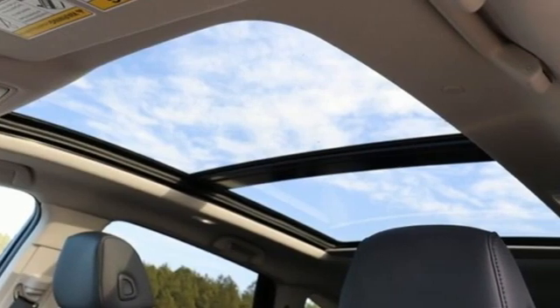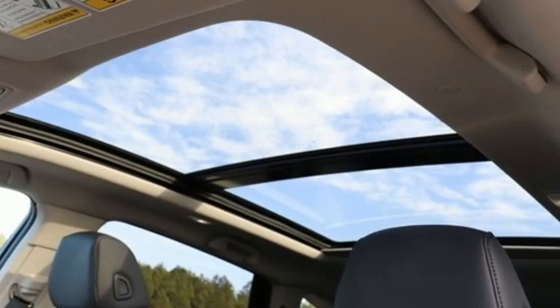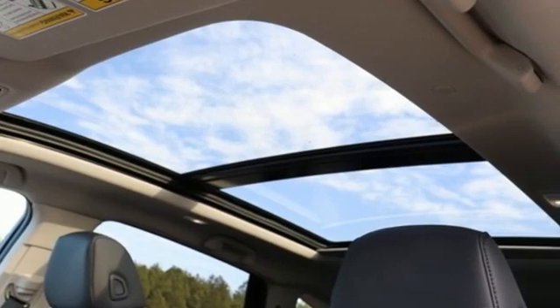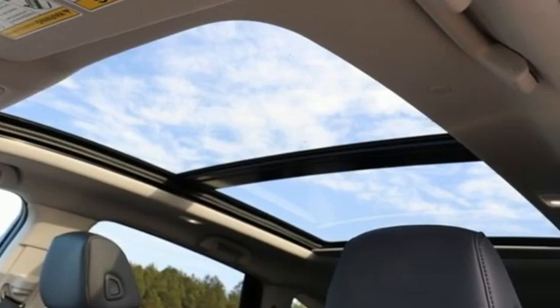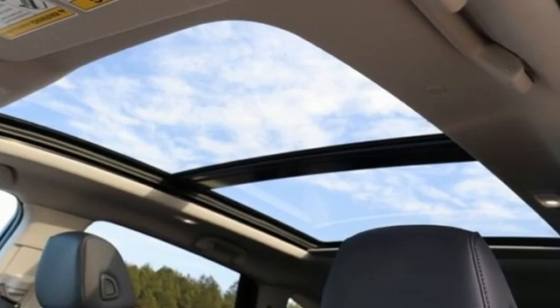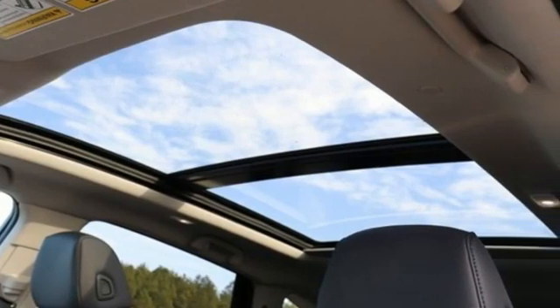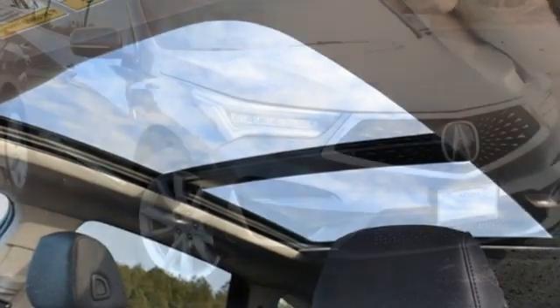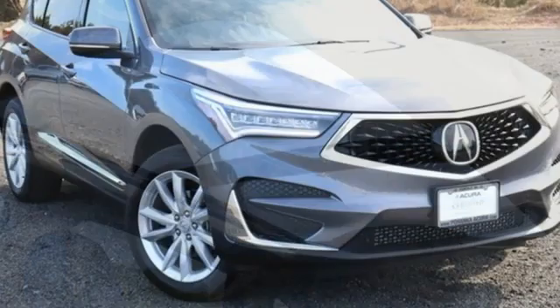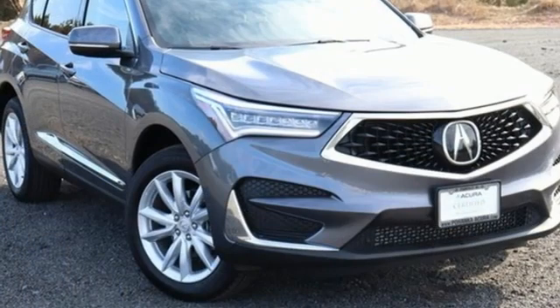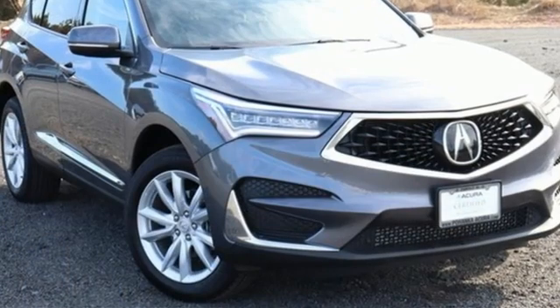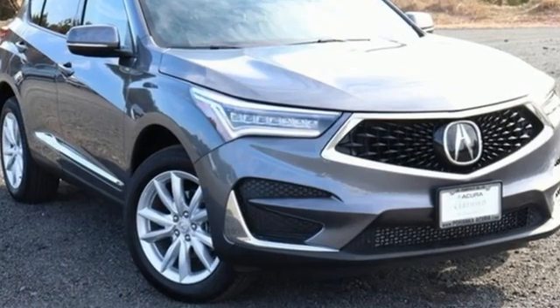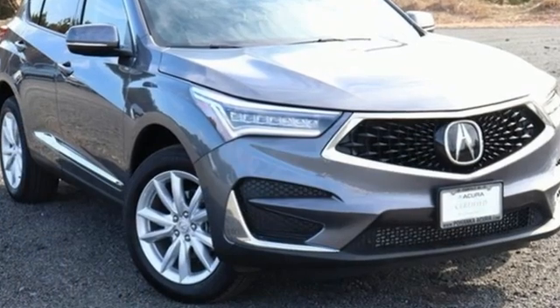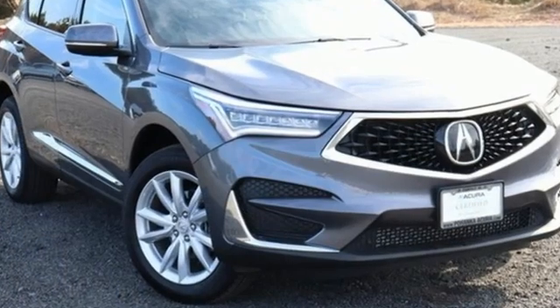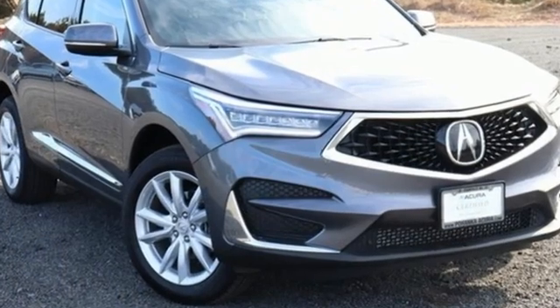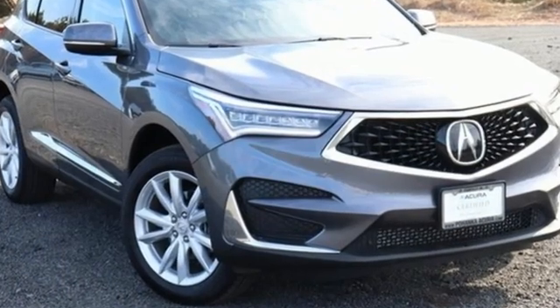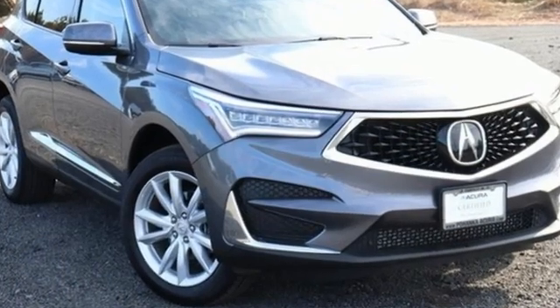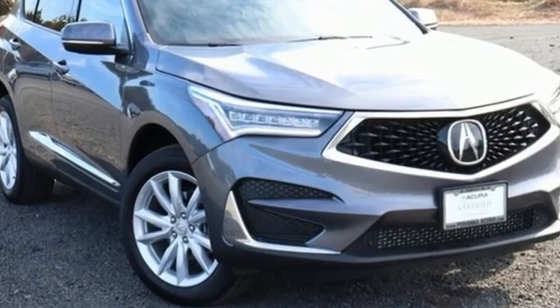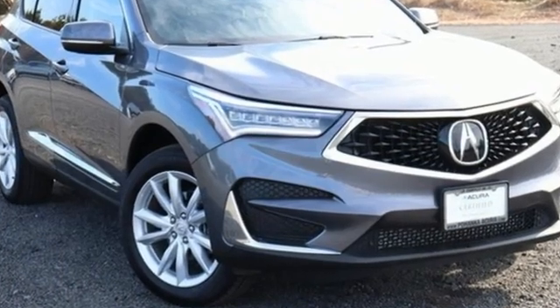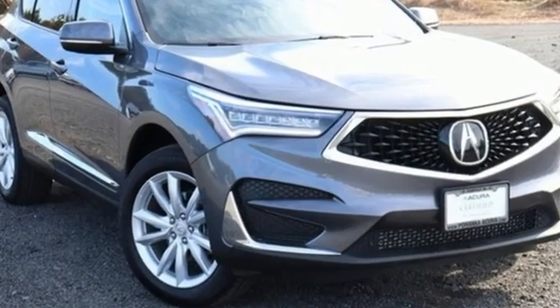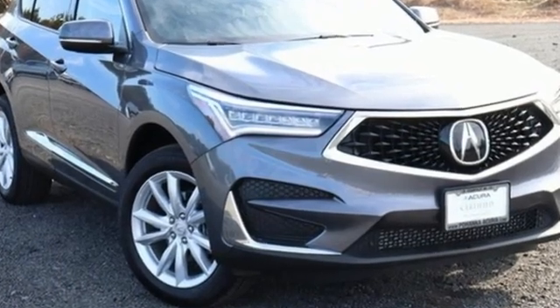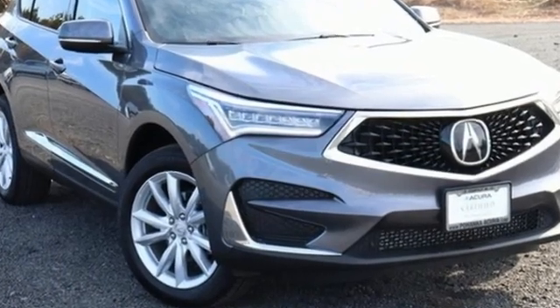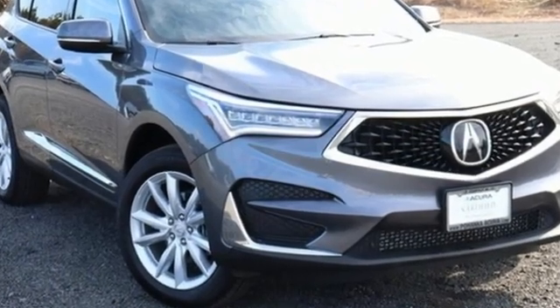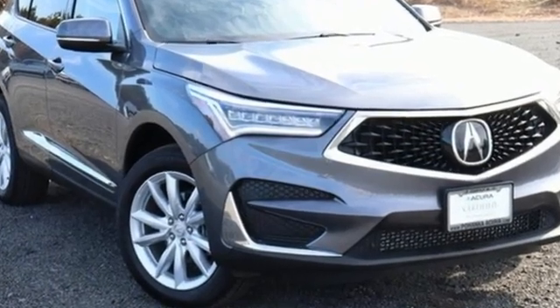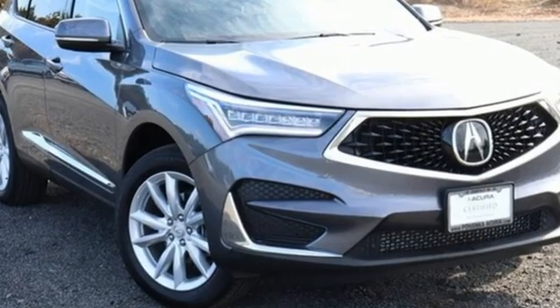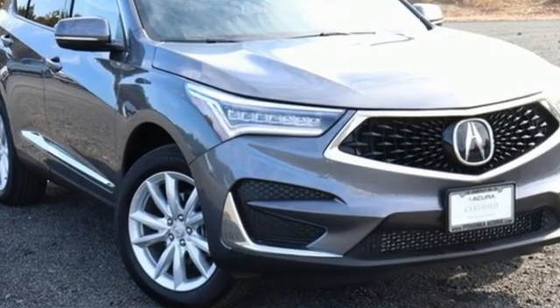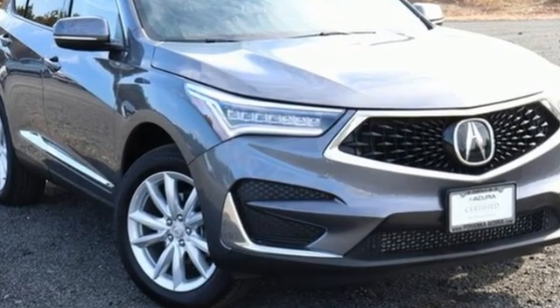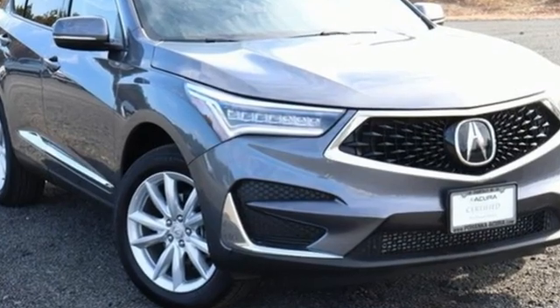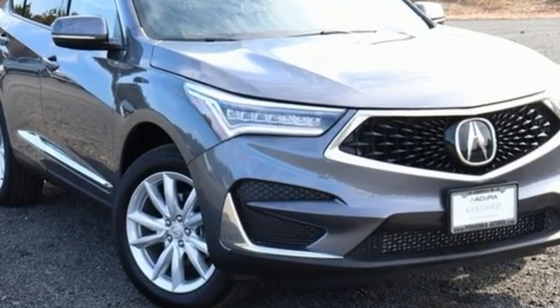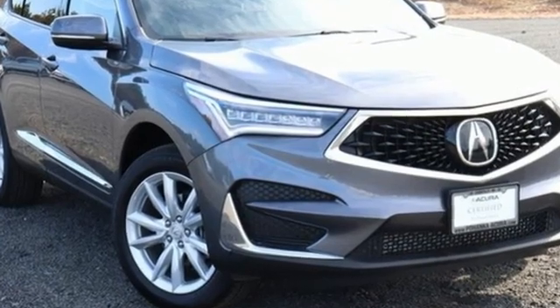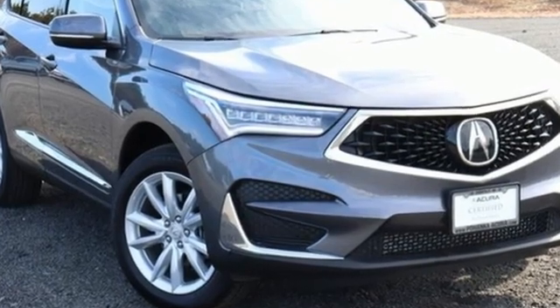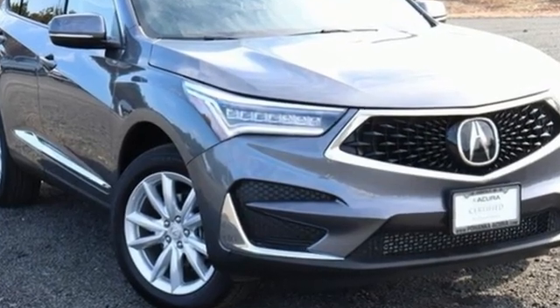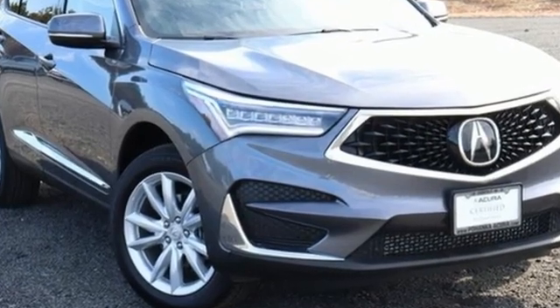Acura believes if there's a better way, take it. Driving is believing. Test drive it today.